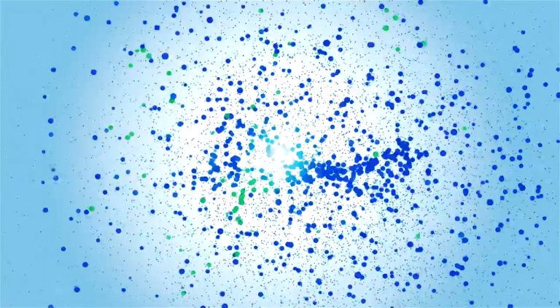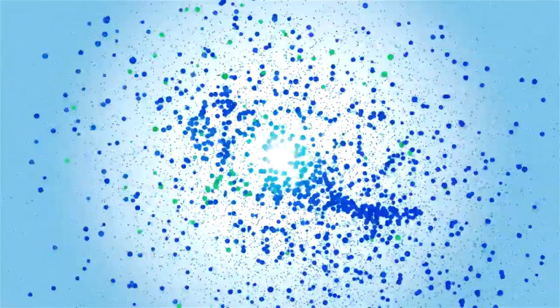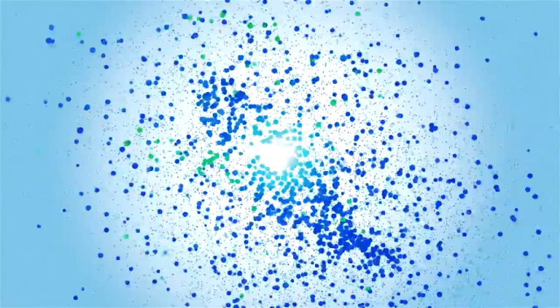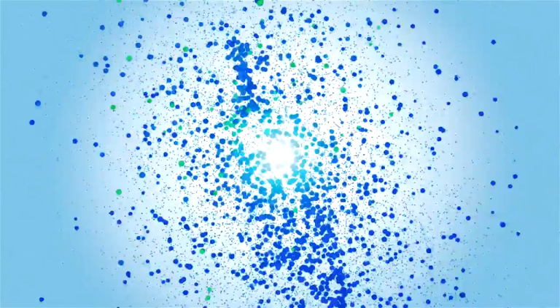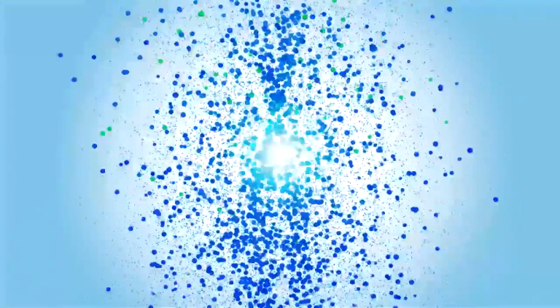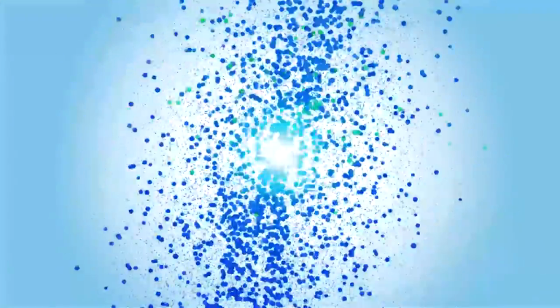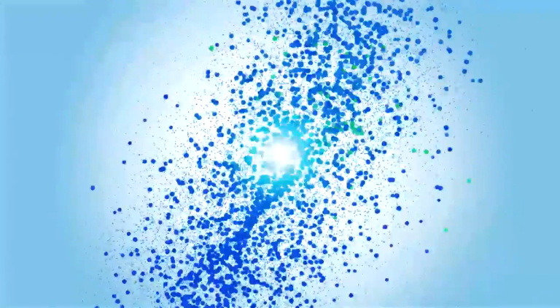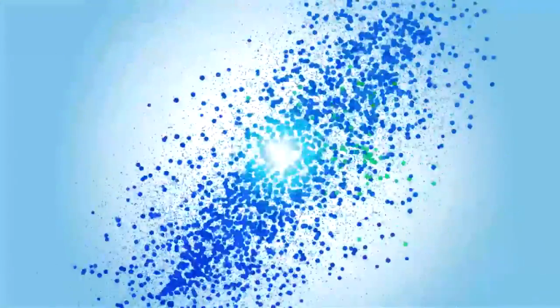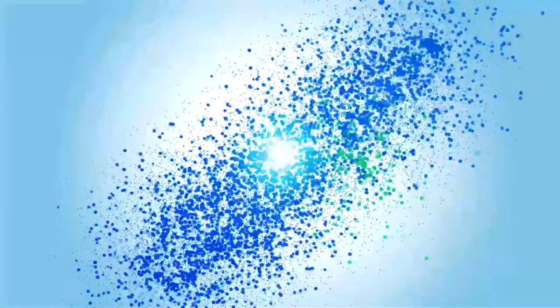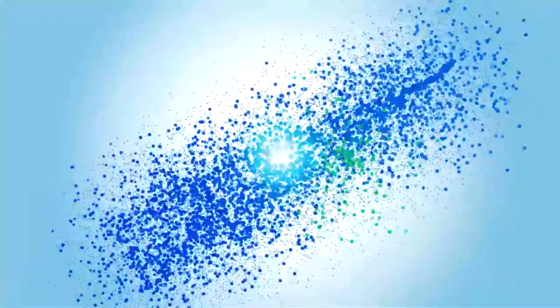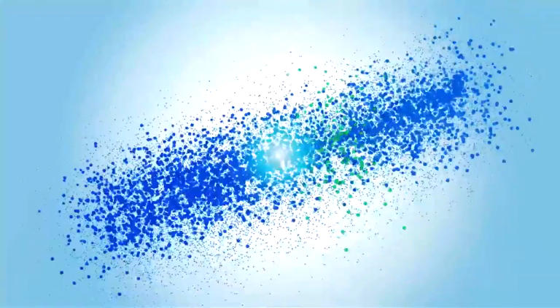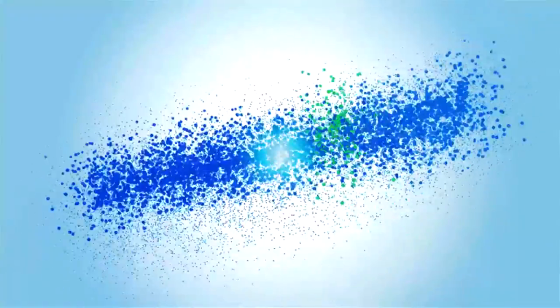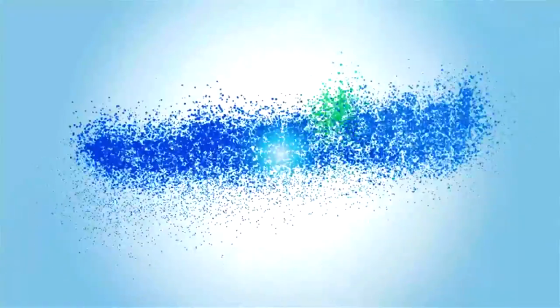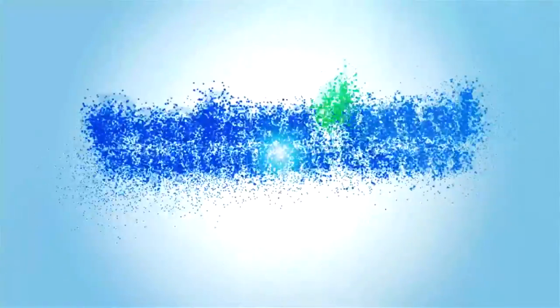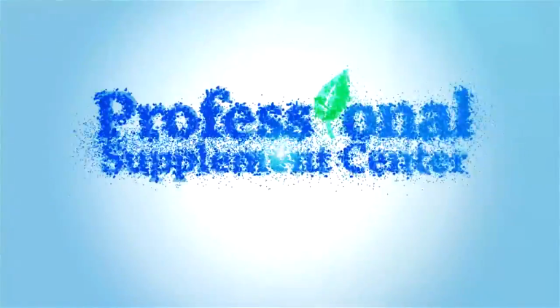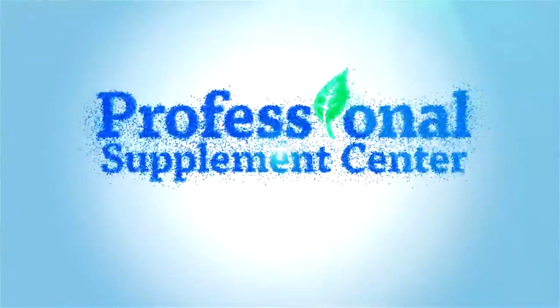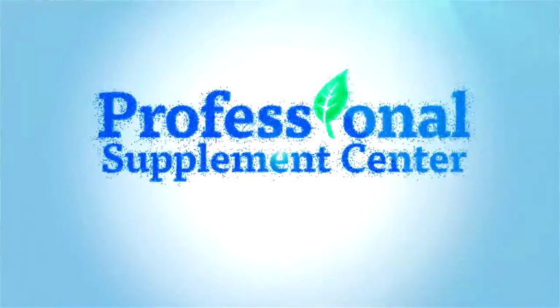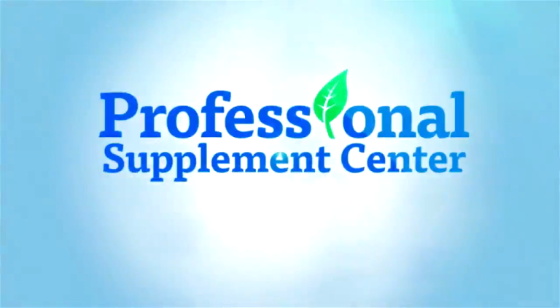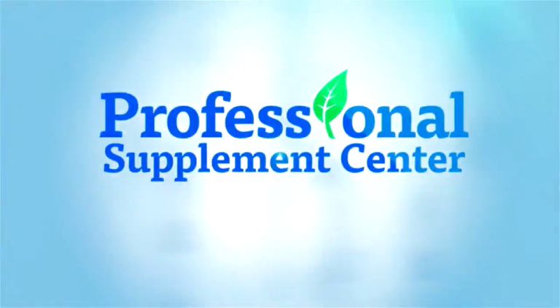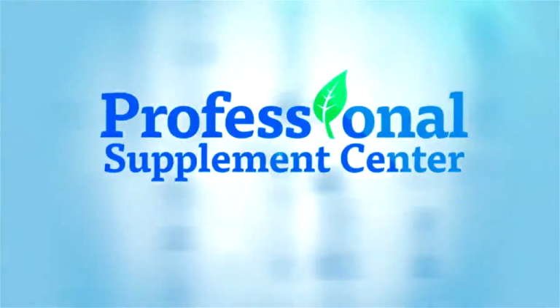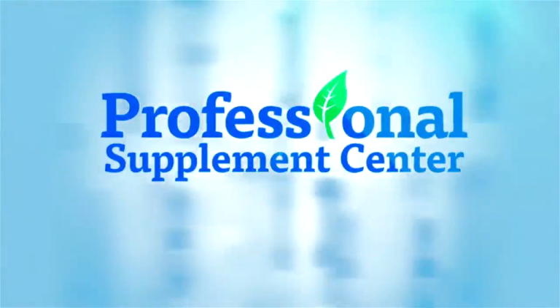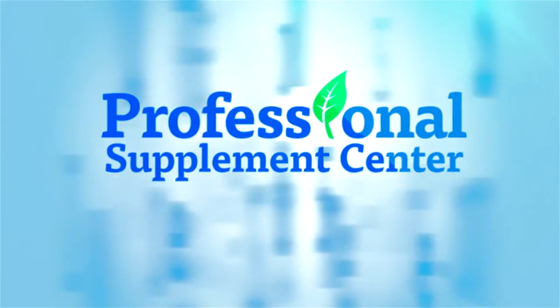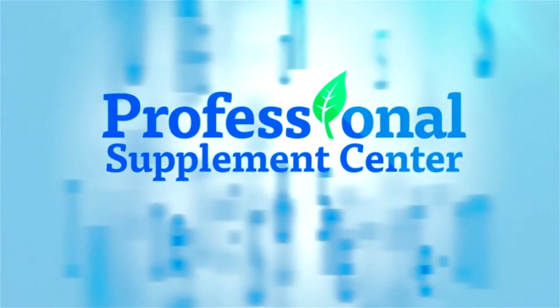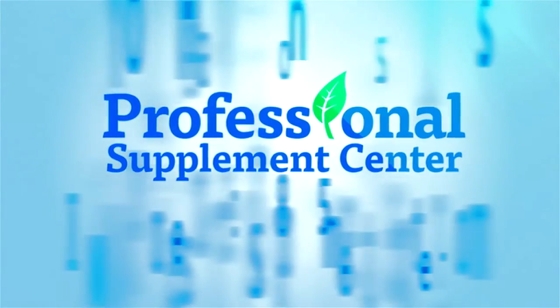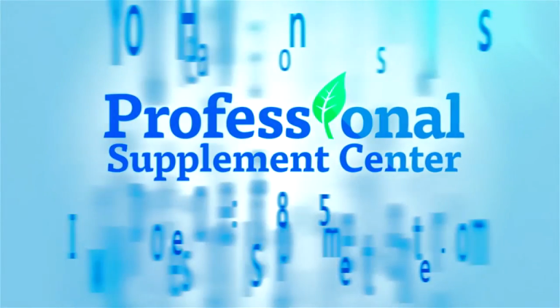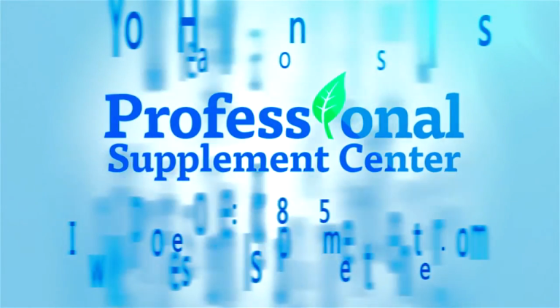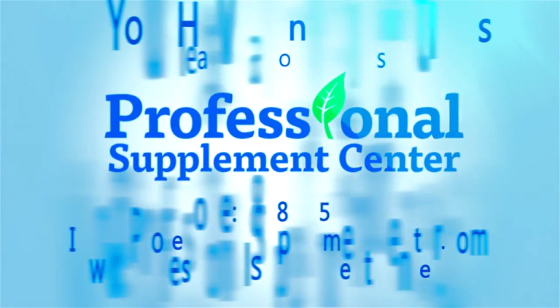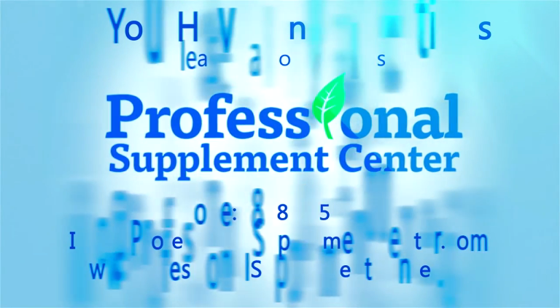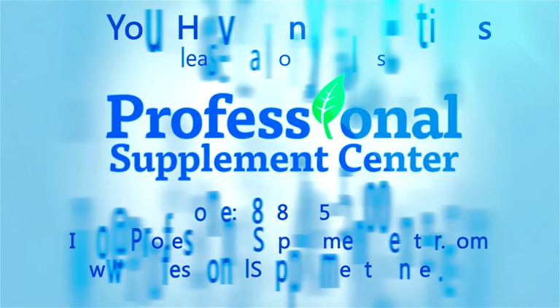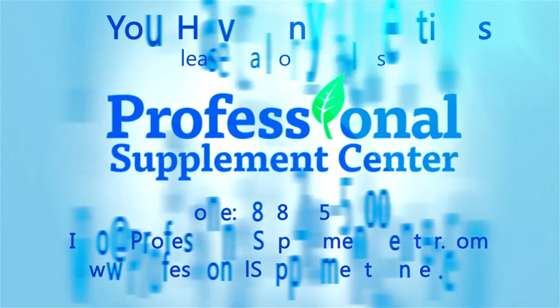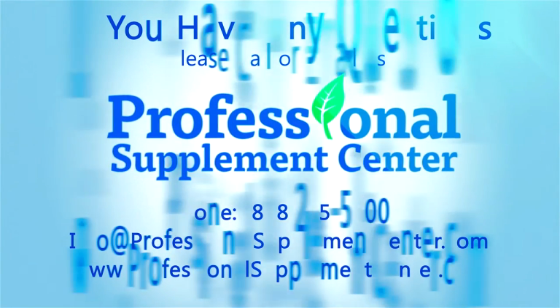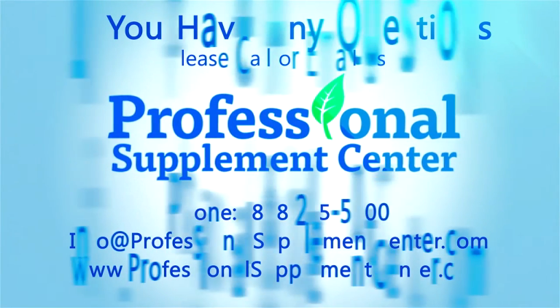Should you have any questions about these or any products from Natrol, please call, visit, or email Professional Supplement Center.